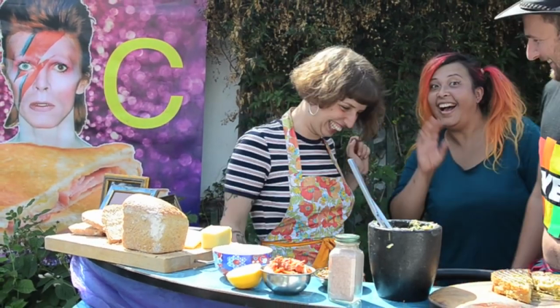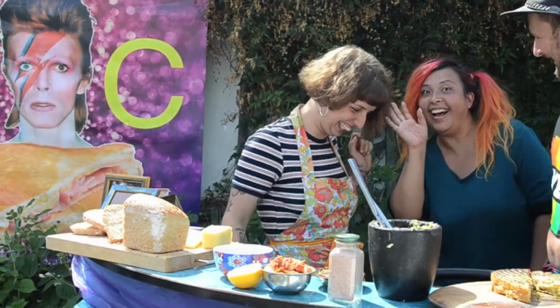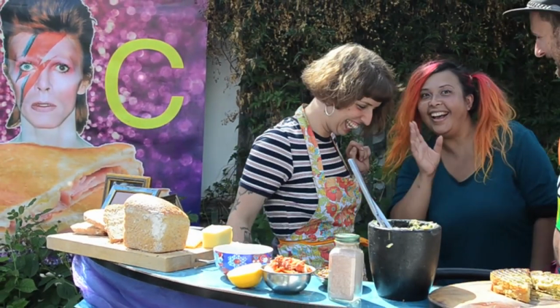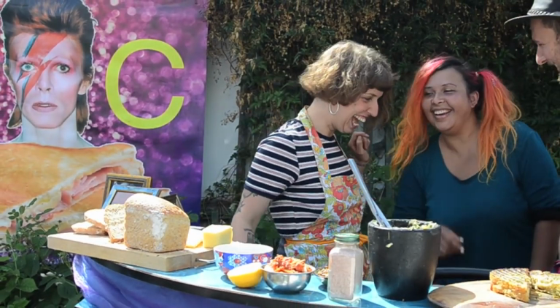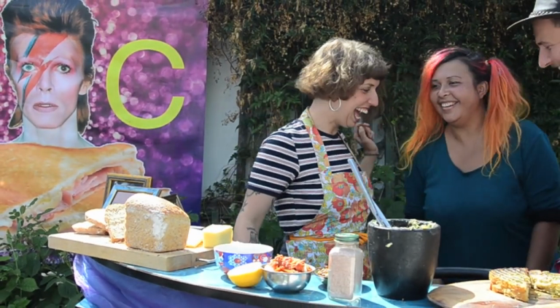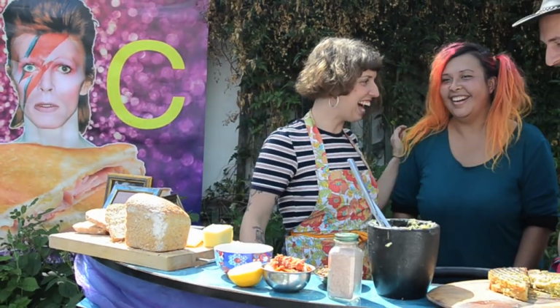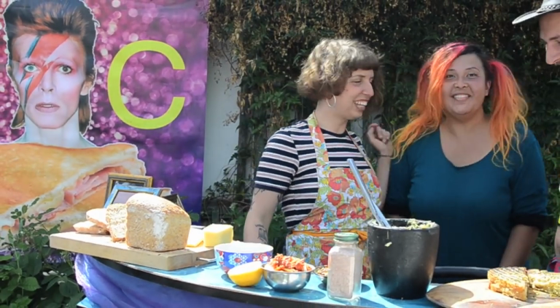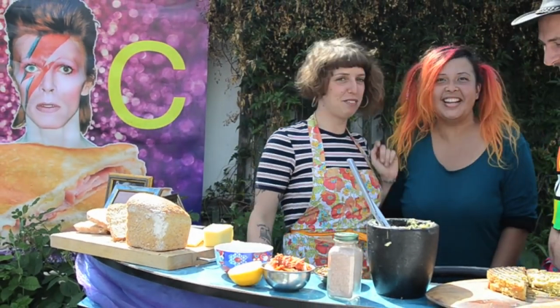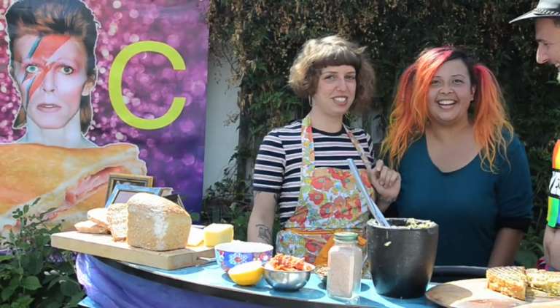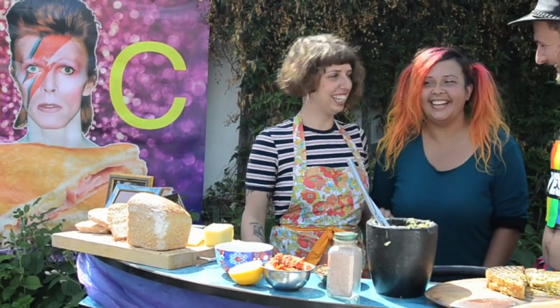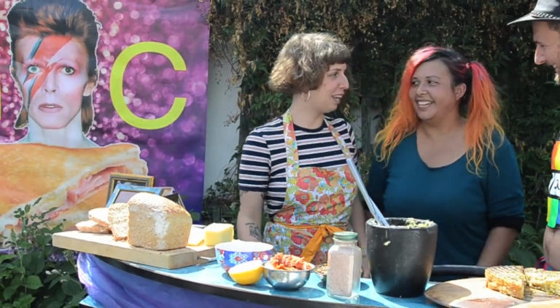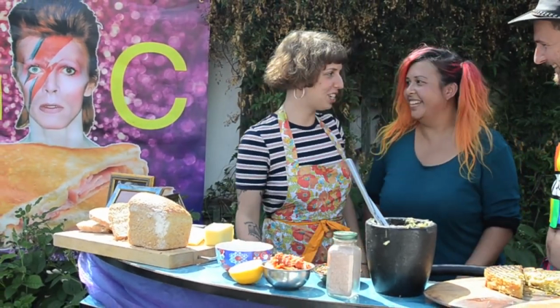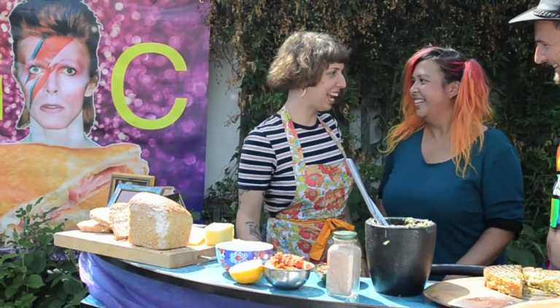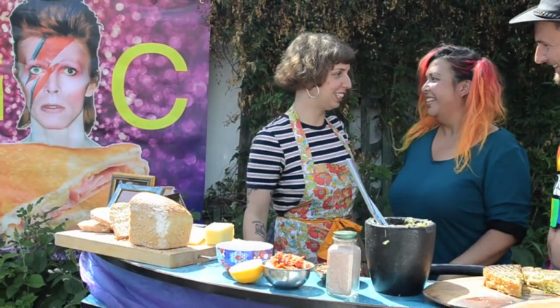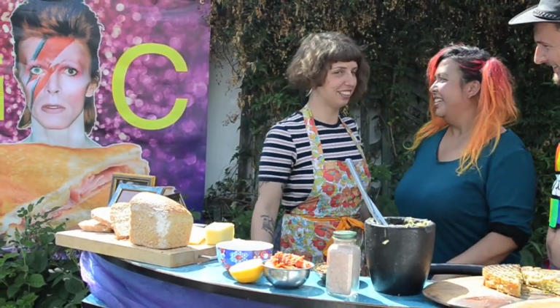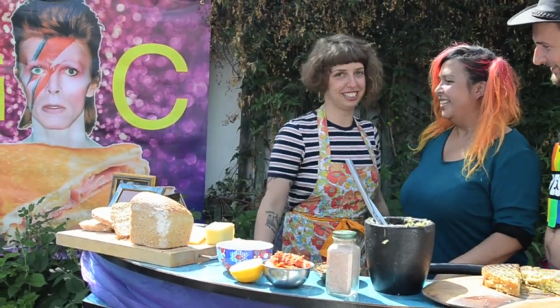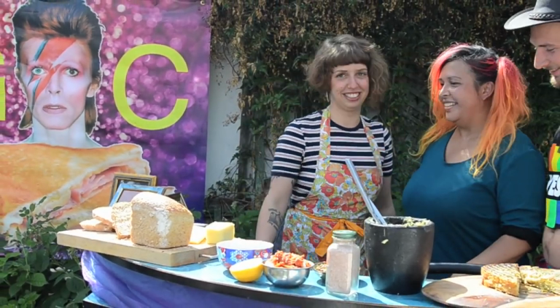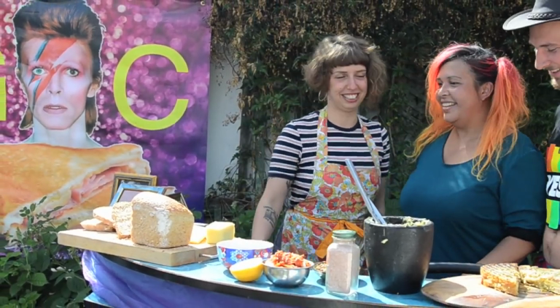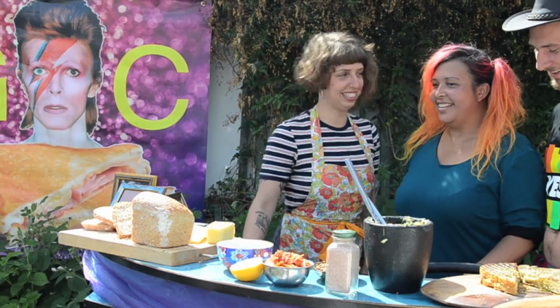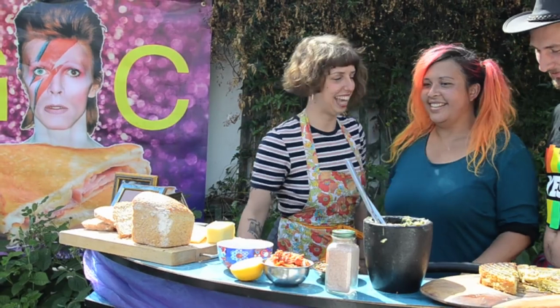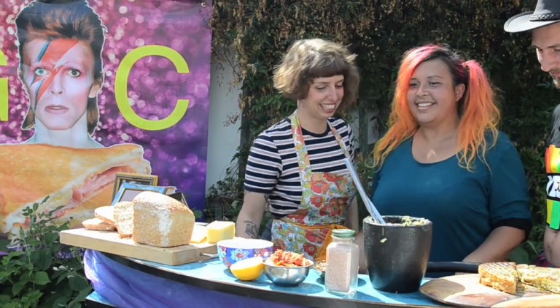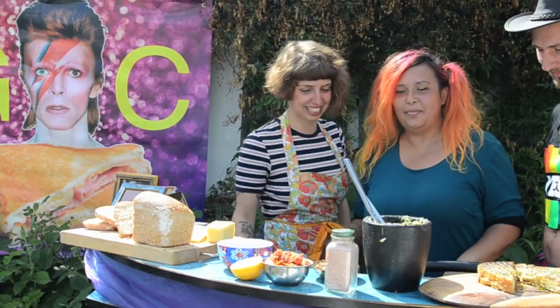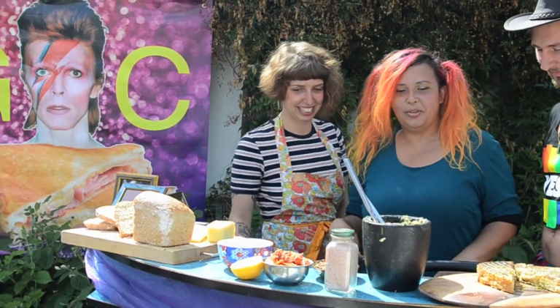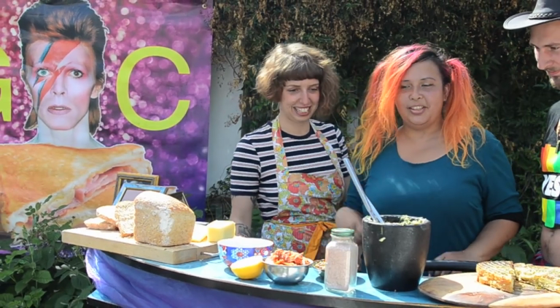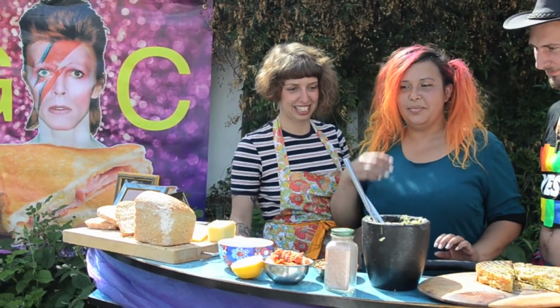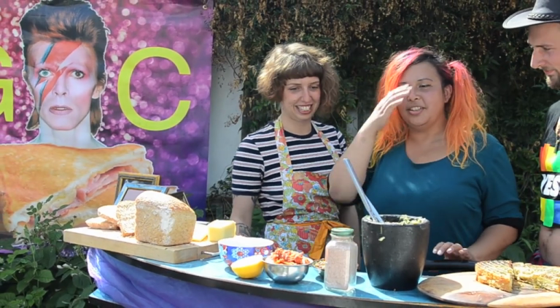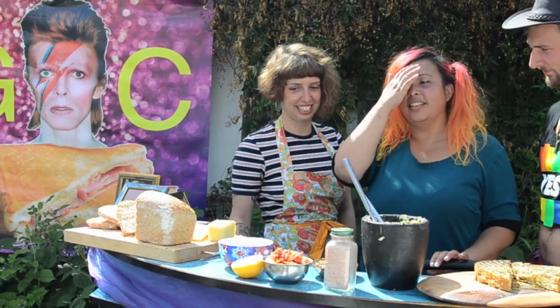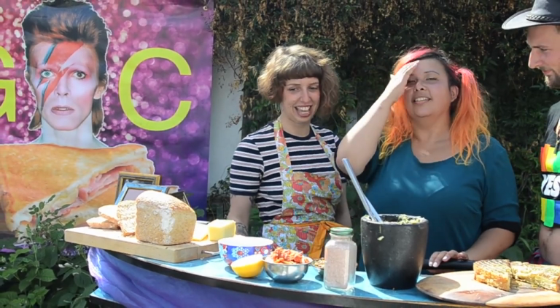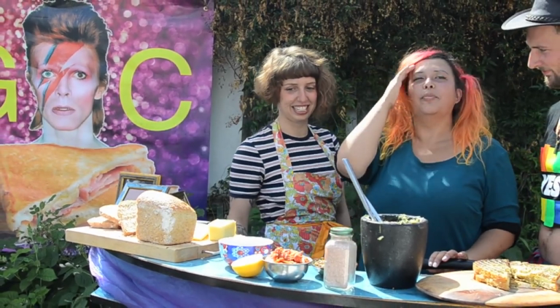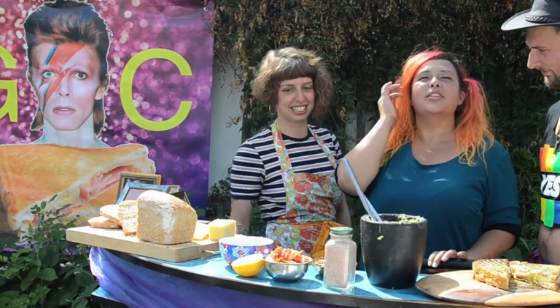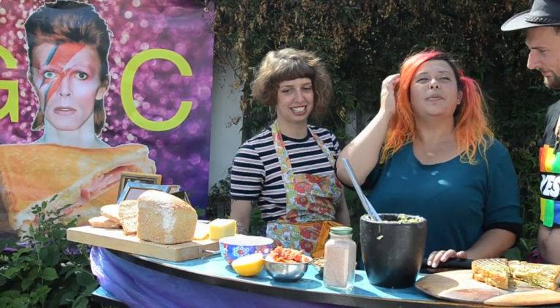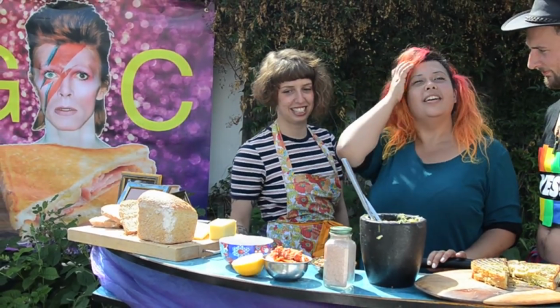Hi! I'm Dania, our kimchi angel. Yes, I brought the kimchi. I brought the spice.